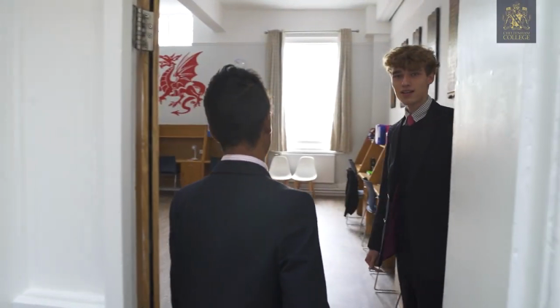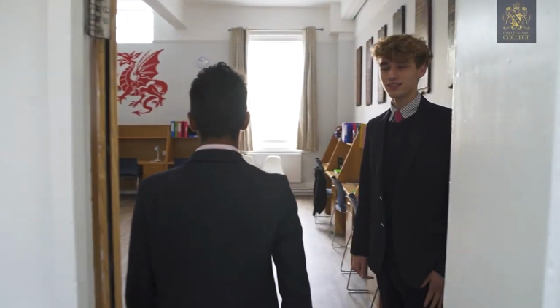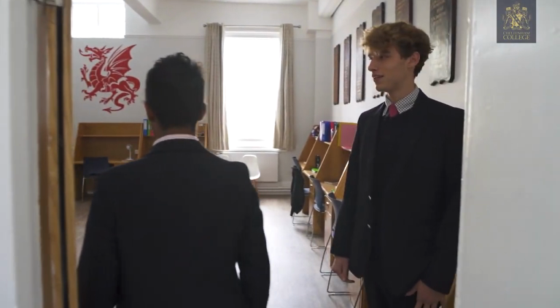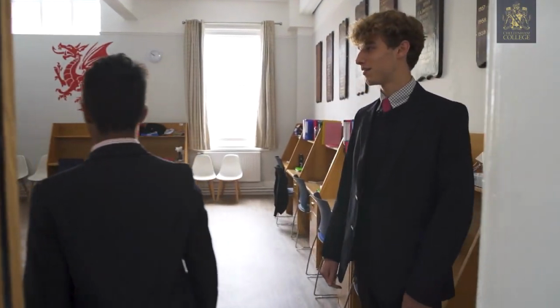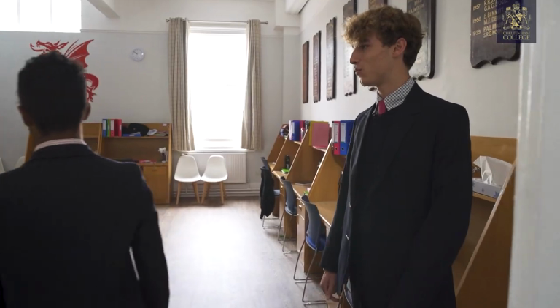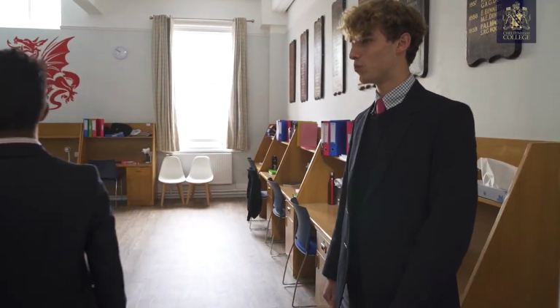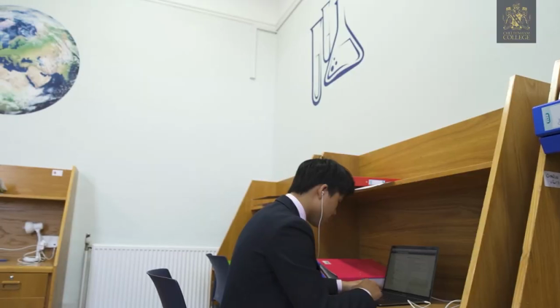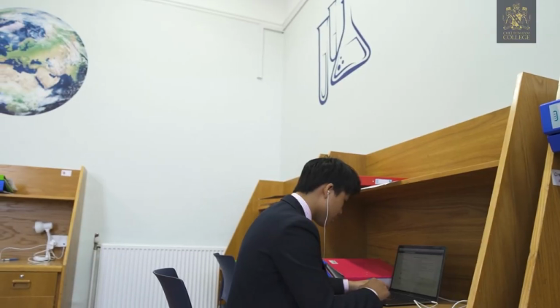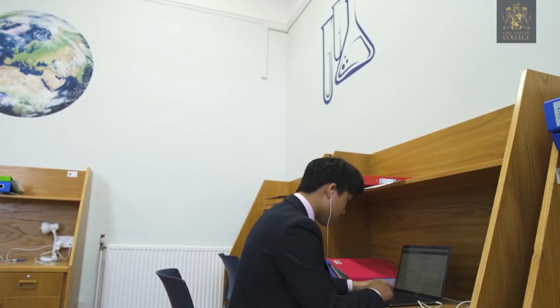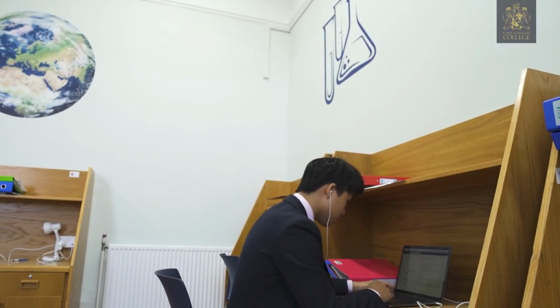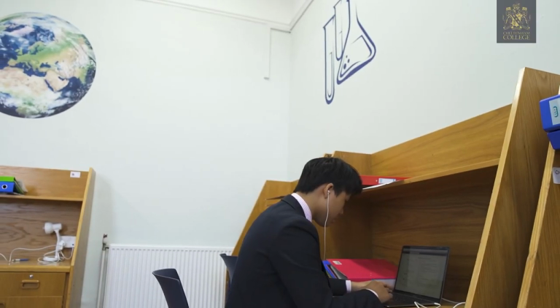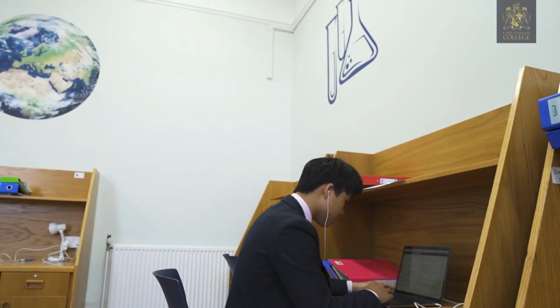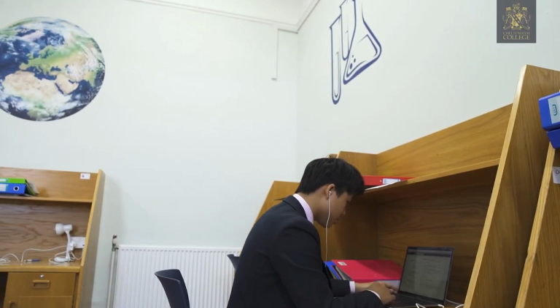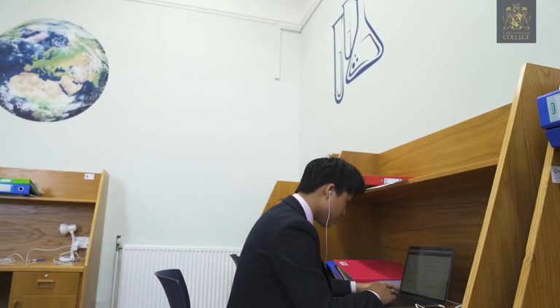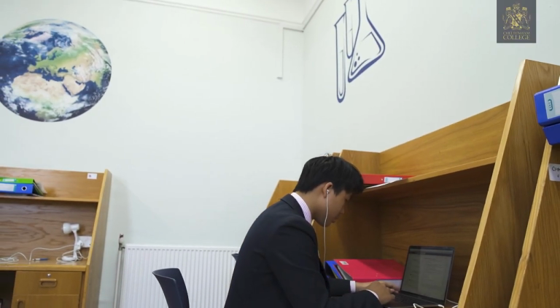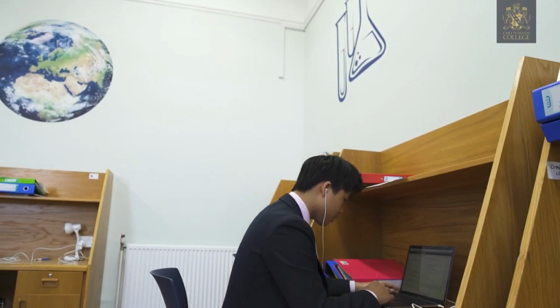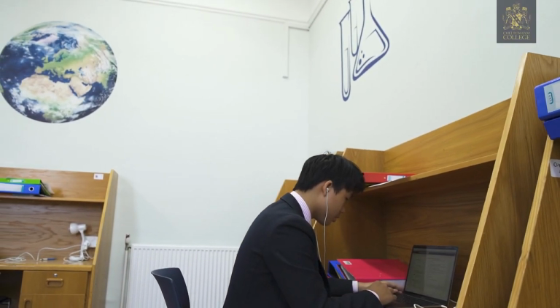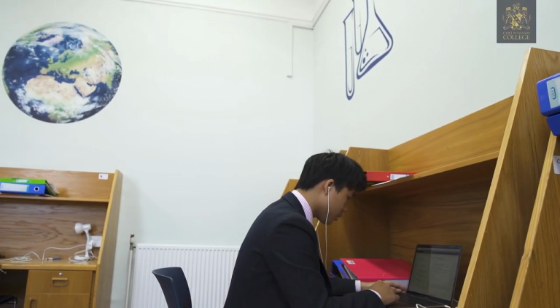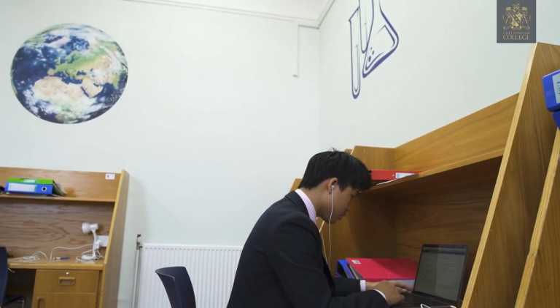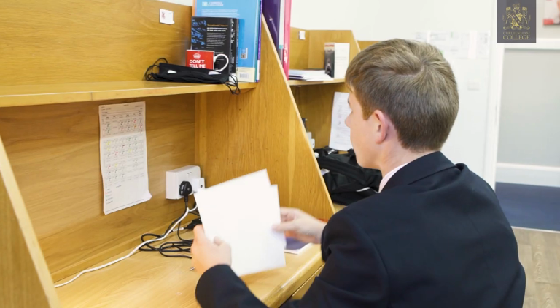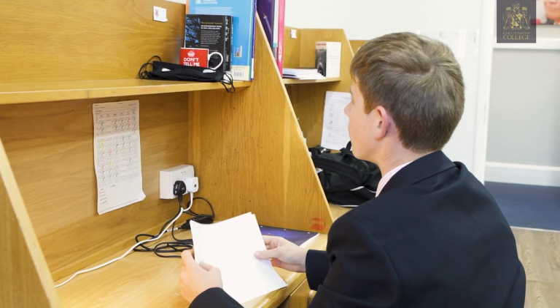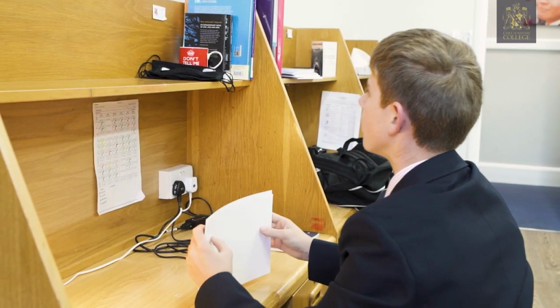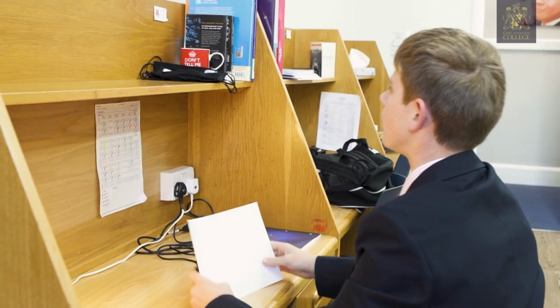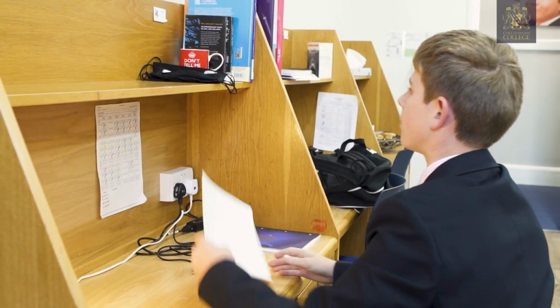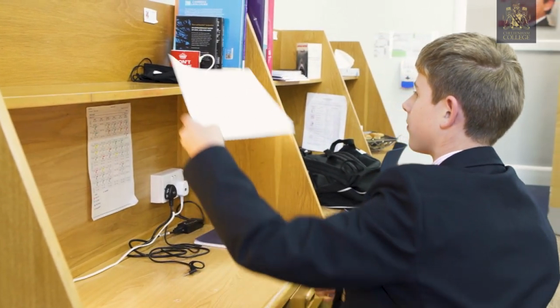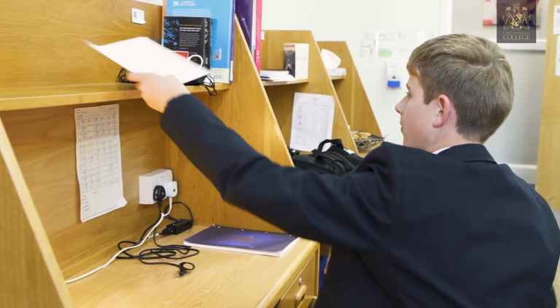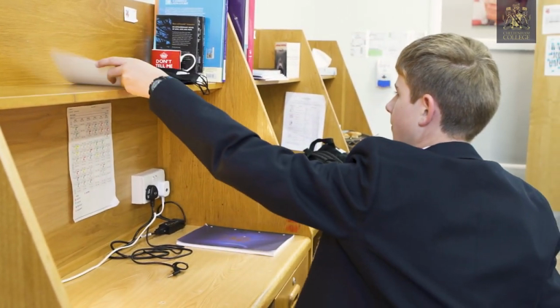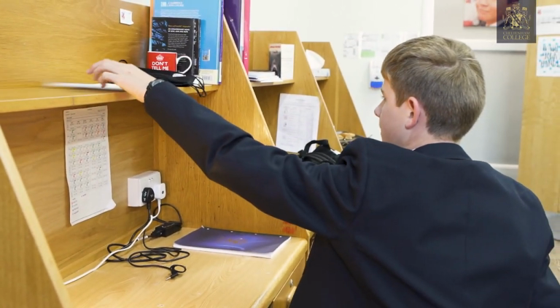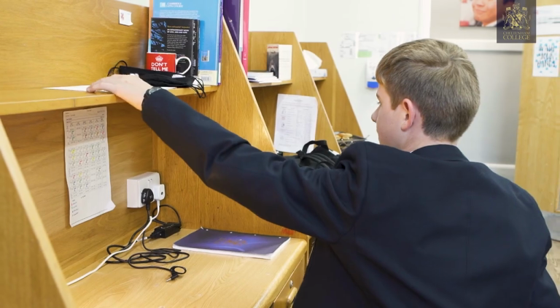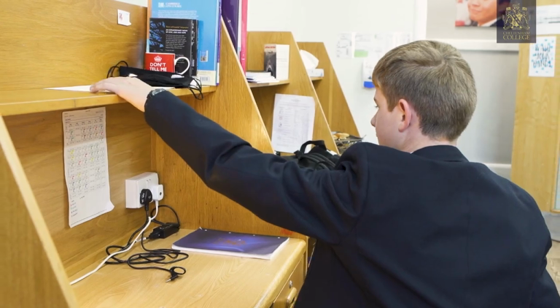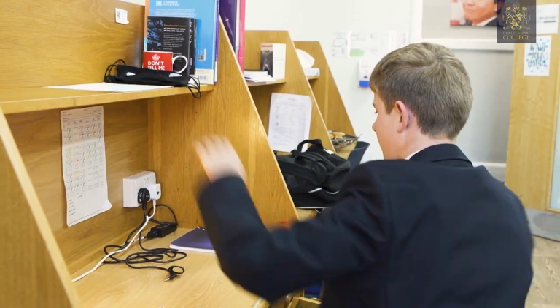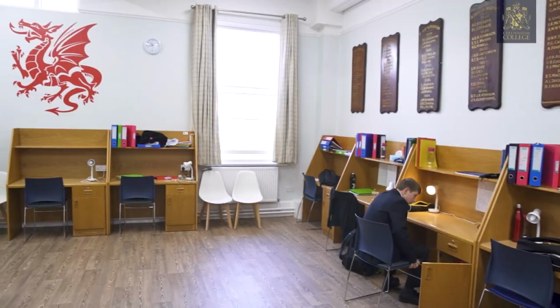This is the third form workroom. It's been newly refurbished this year, which is really good. Now it's really open and airy.